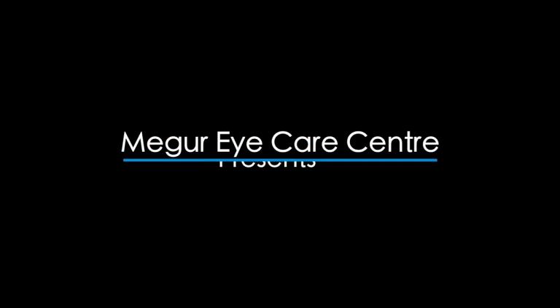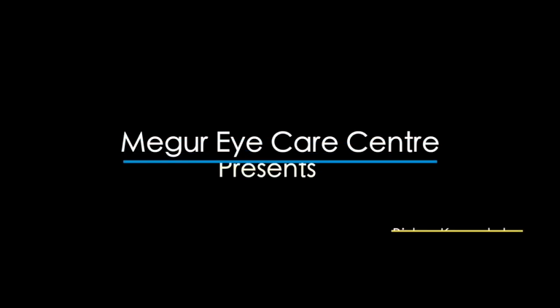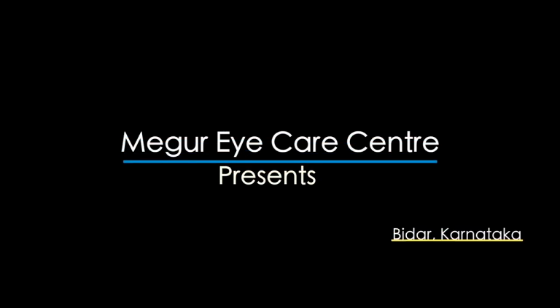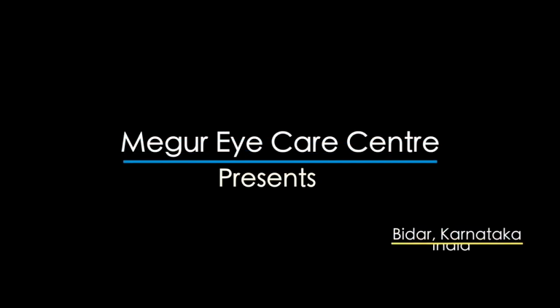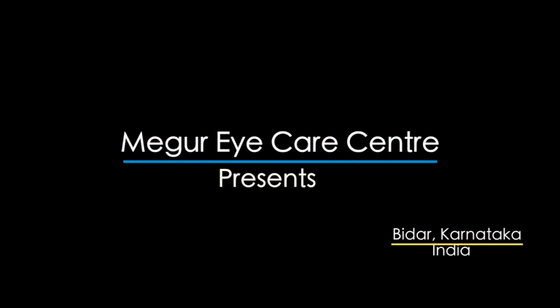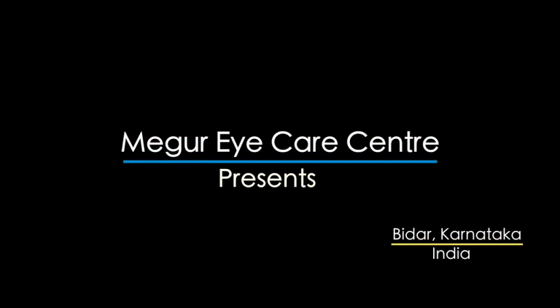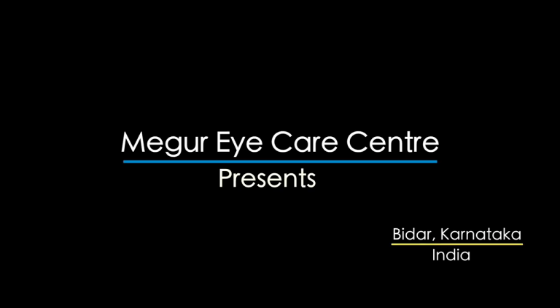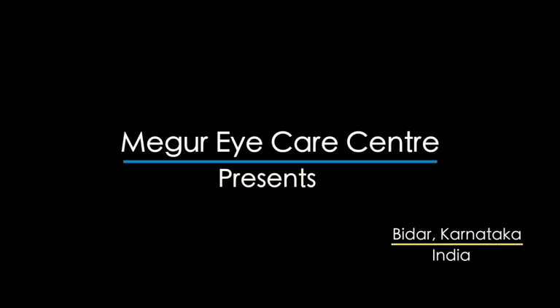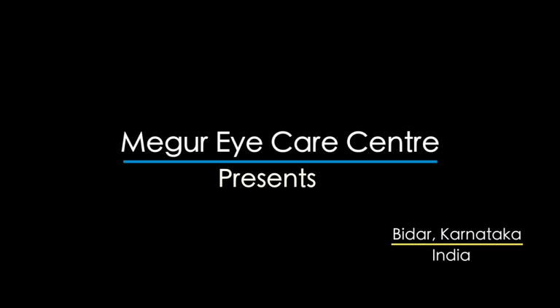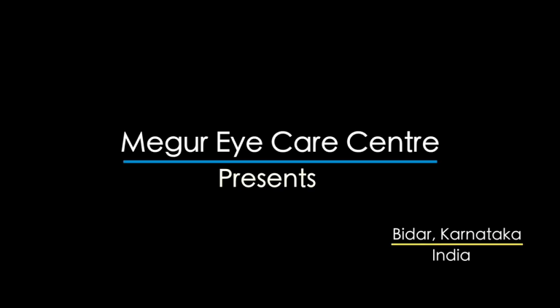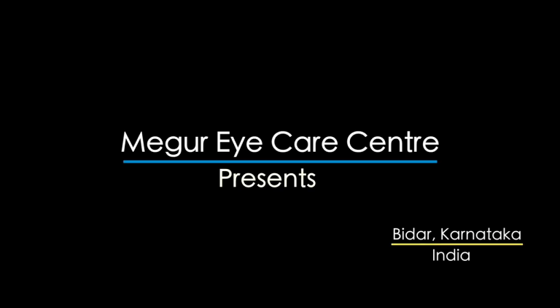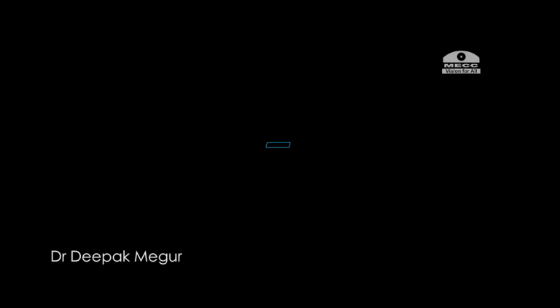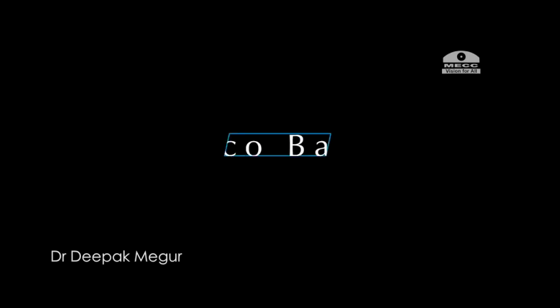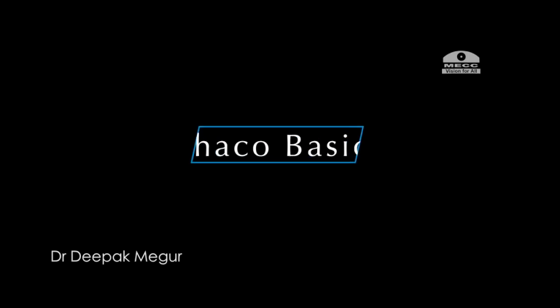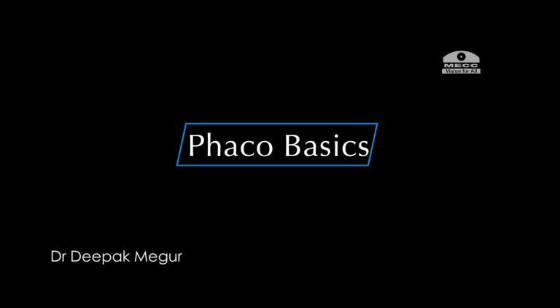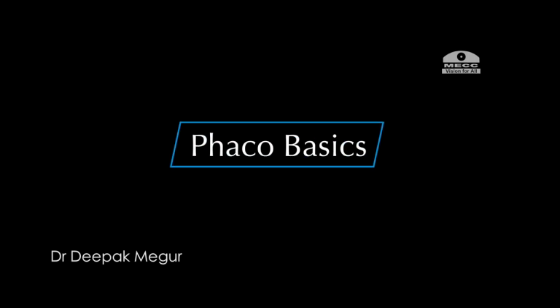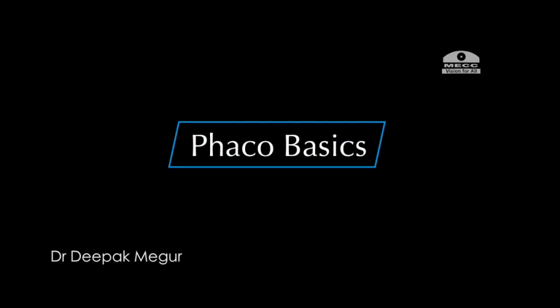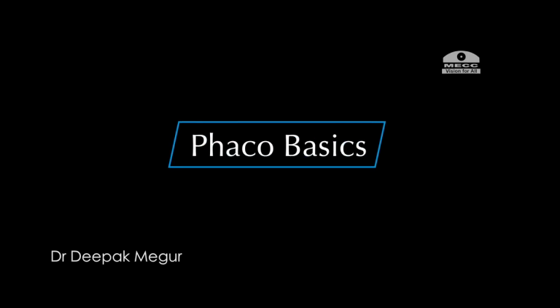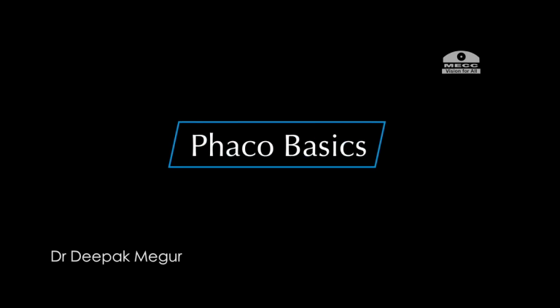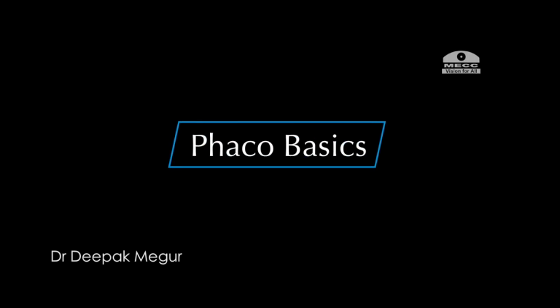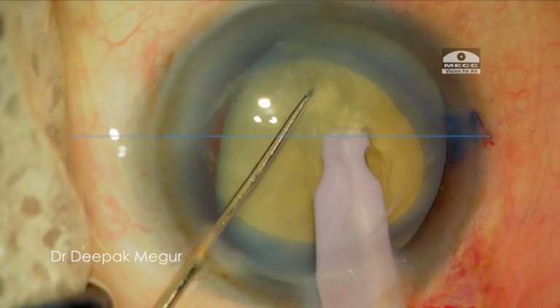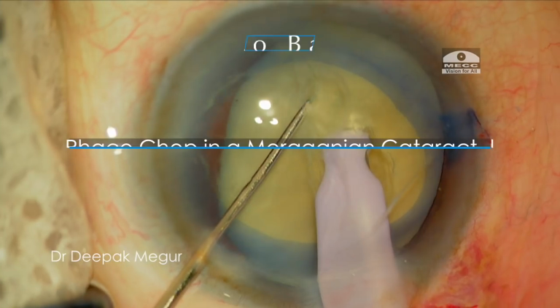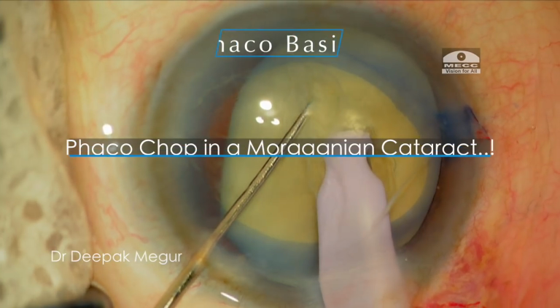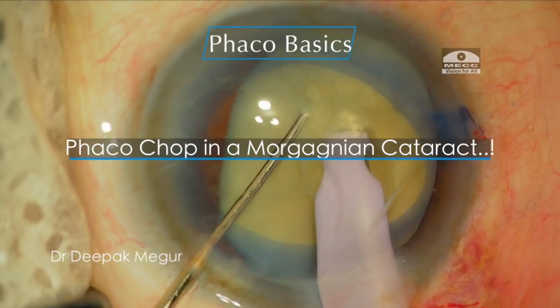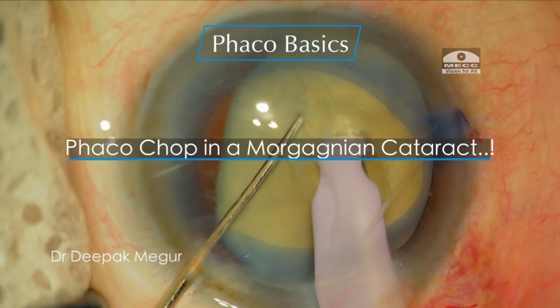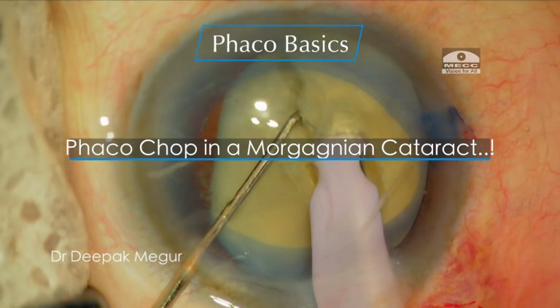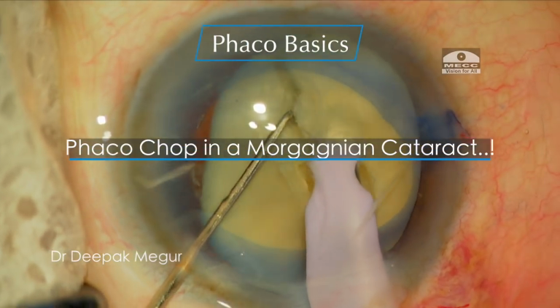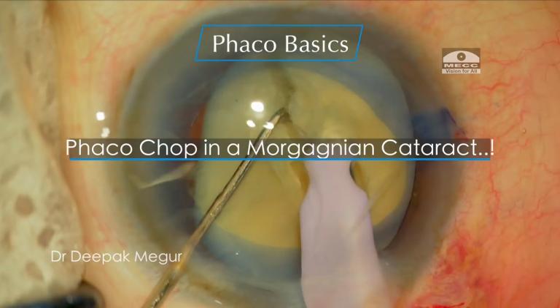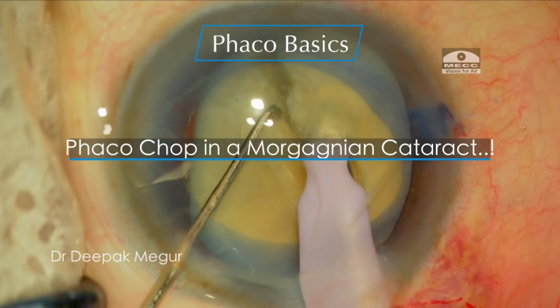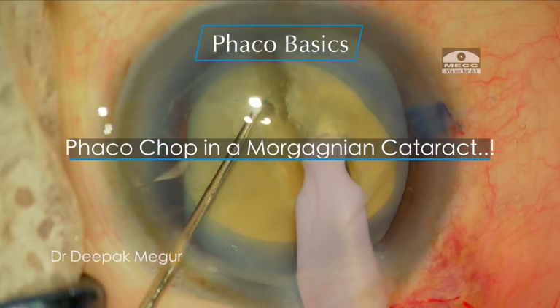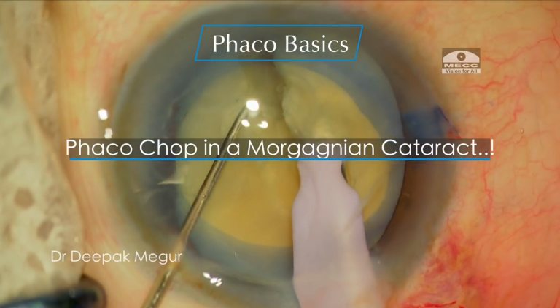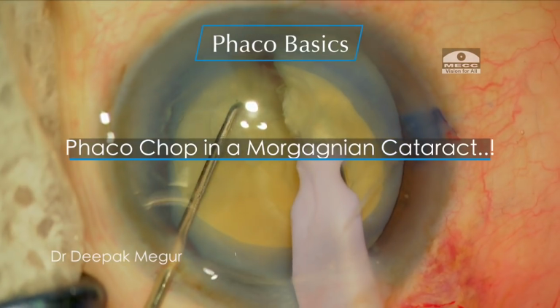Hi friends, today I want to highlight and share some practical tips while dealing with a hard nucleus in a Morgagnian hypermature cataract.